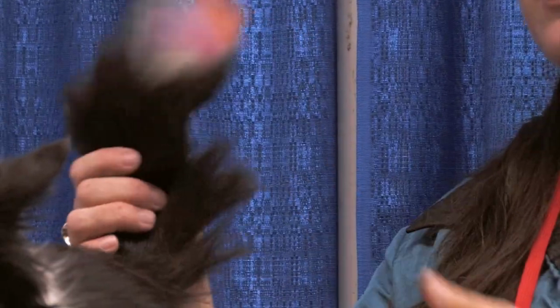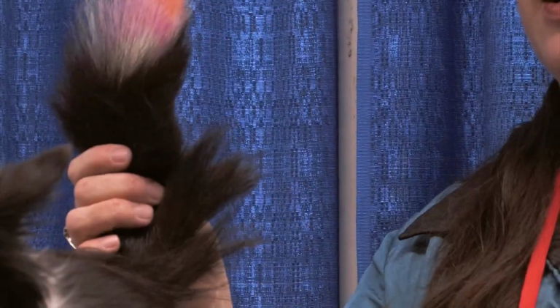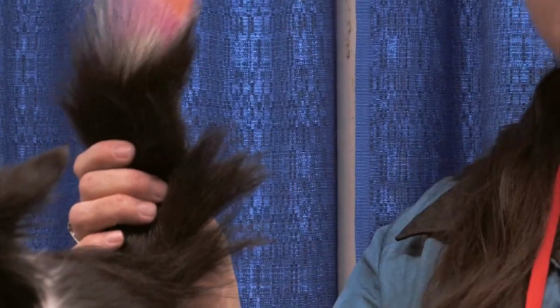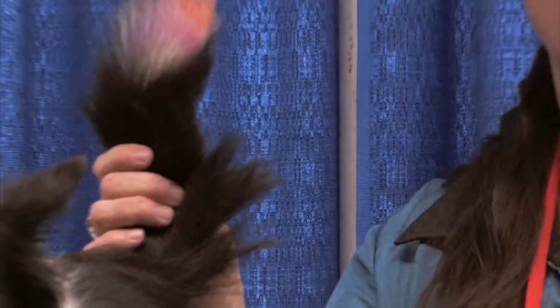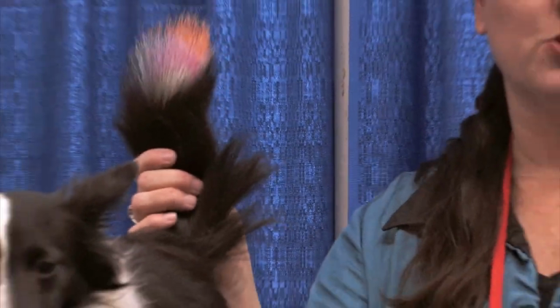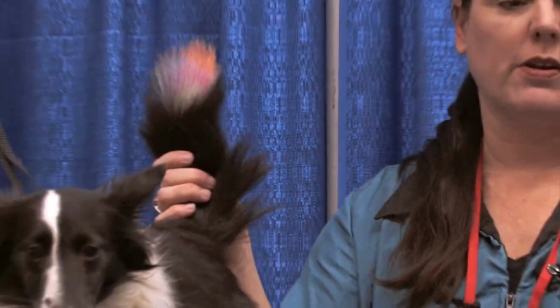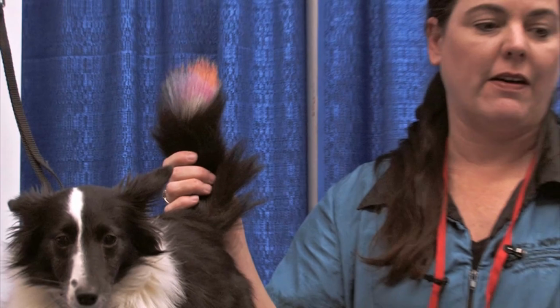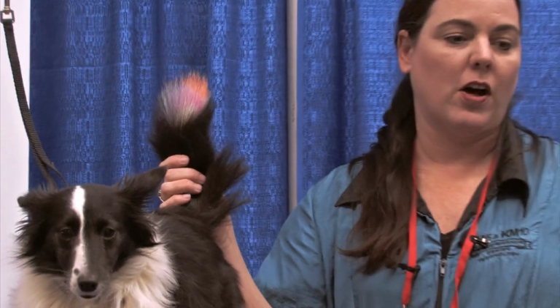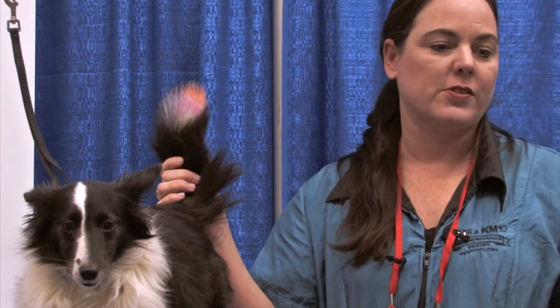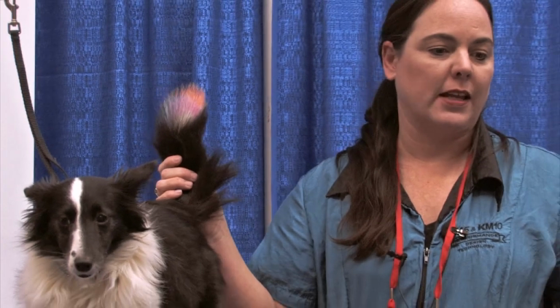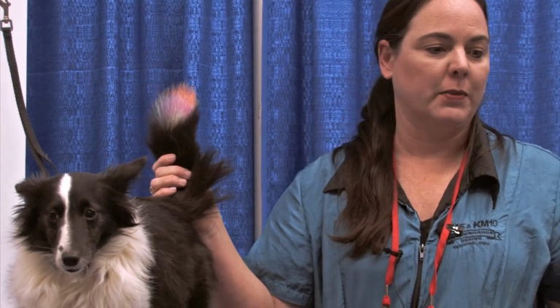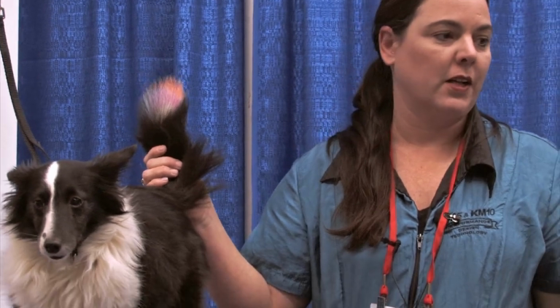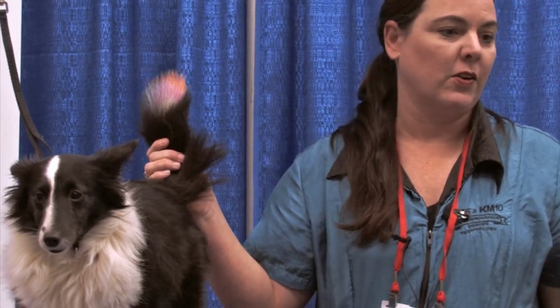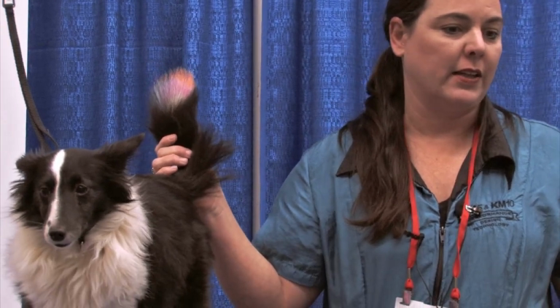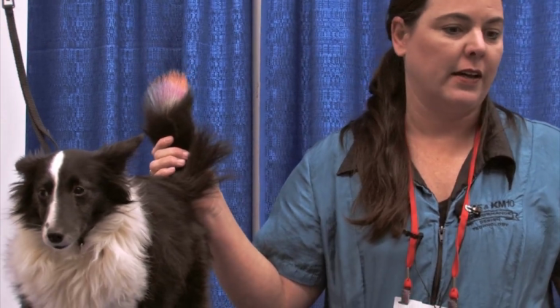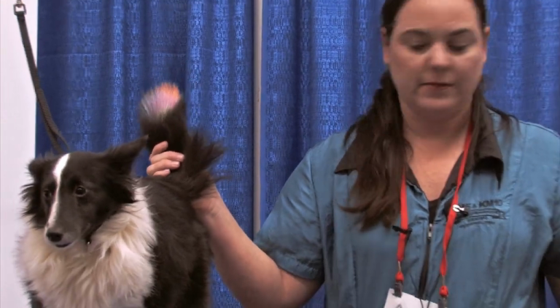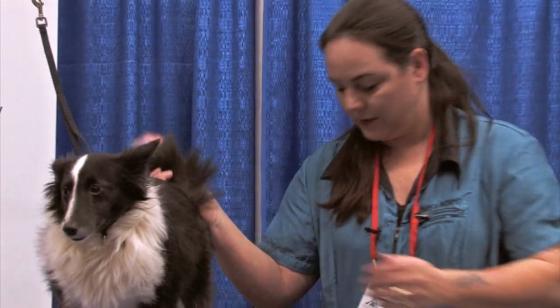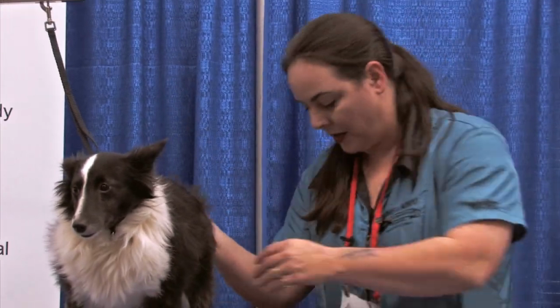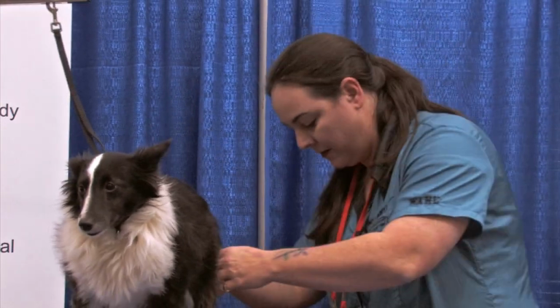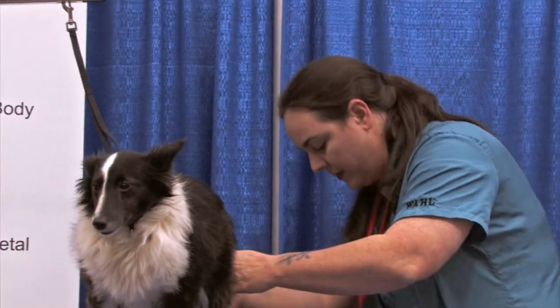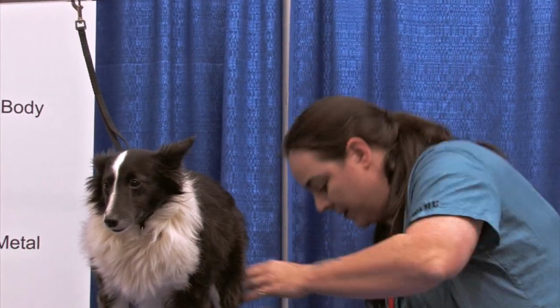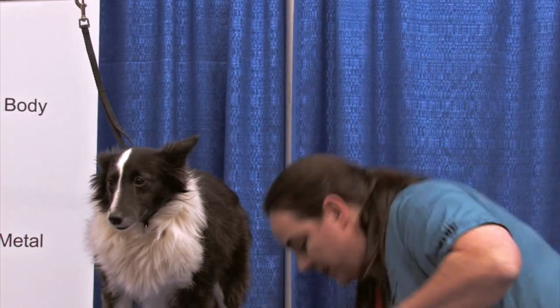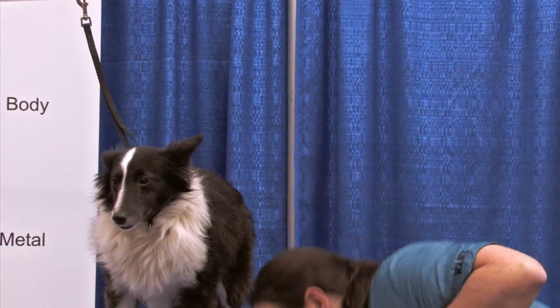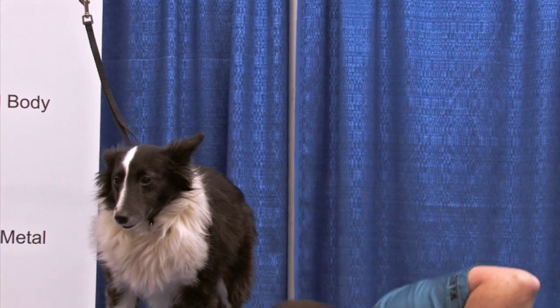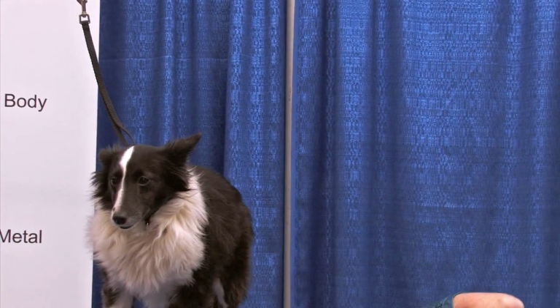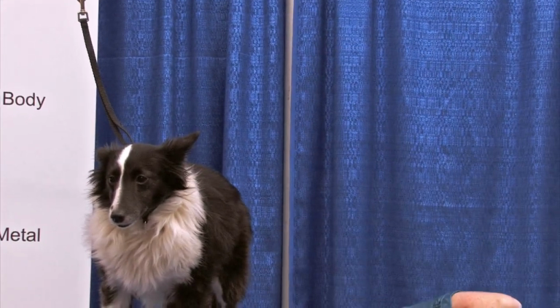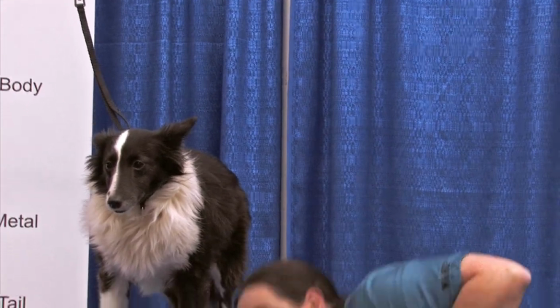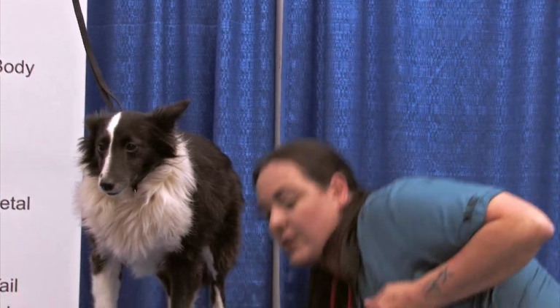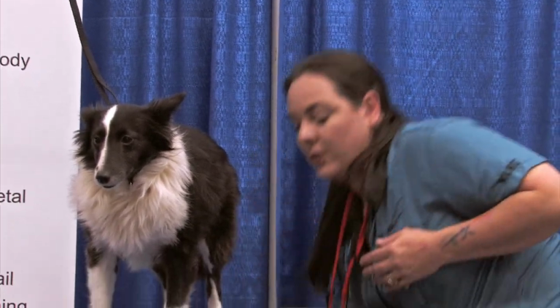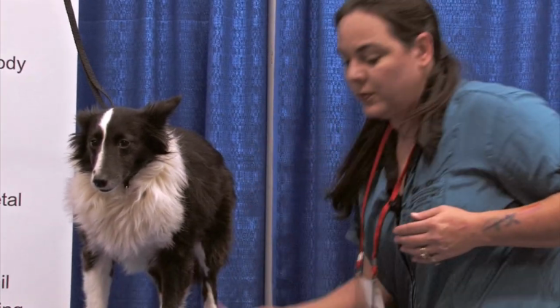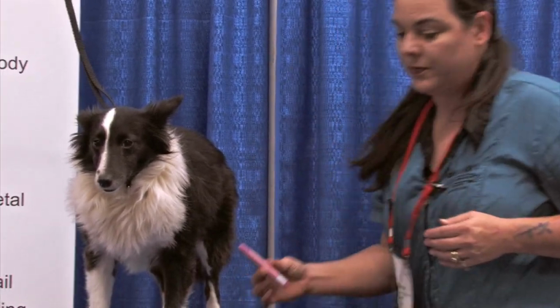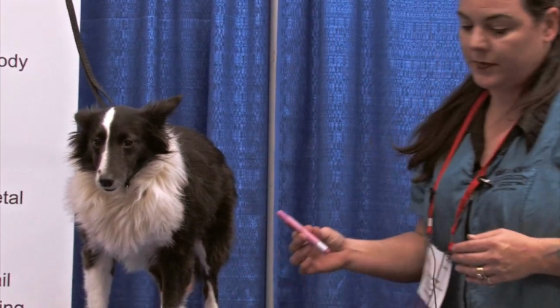Now, I could charge three to five dollars to add a little bit of color like that.